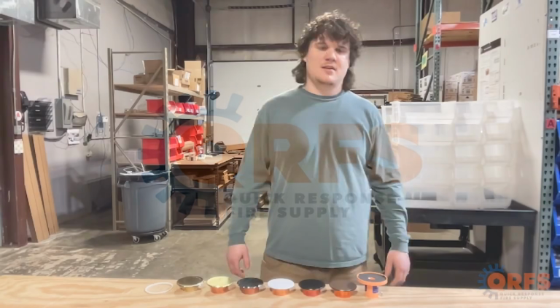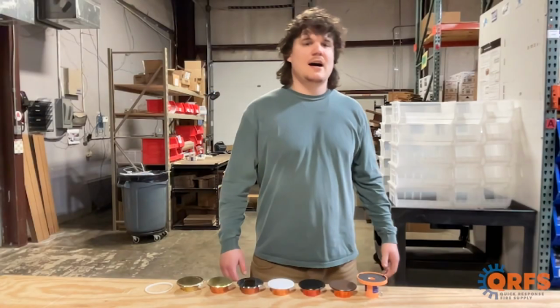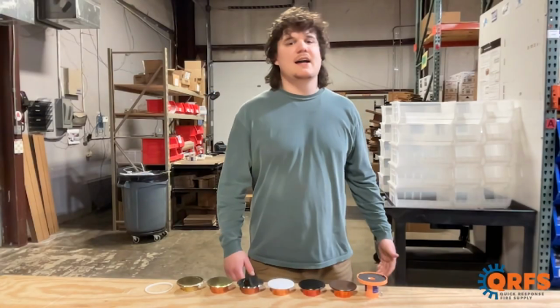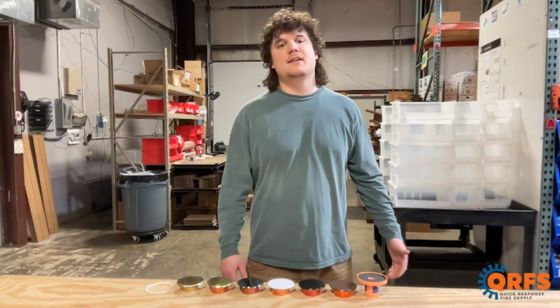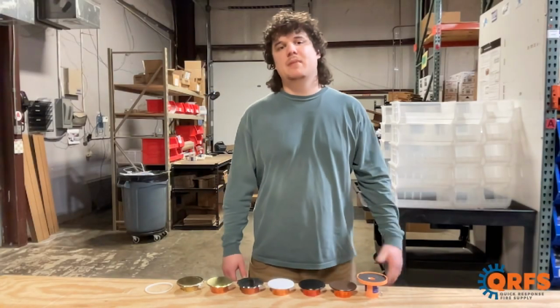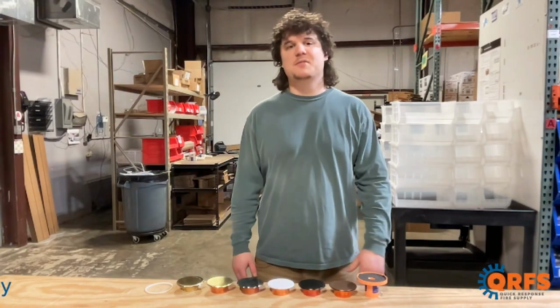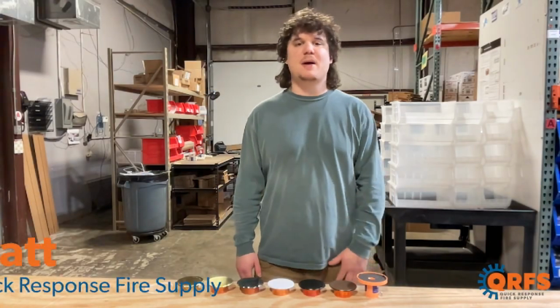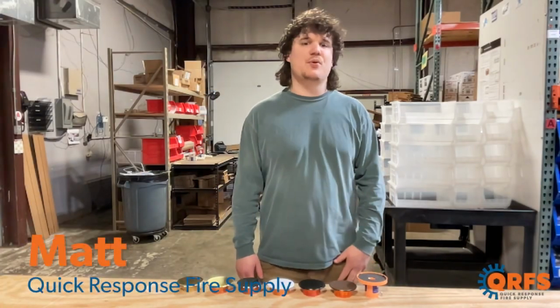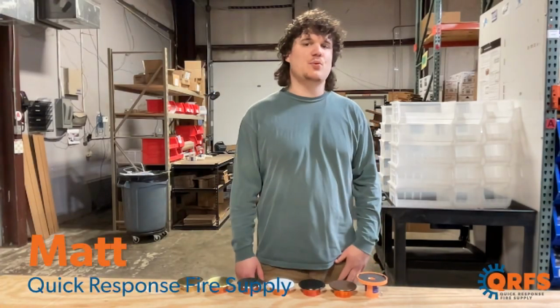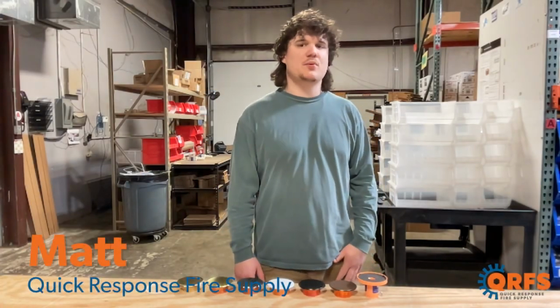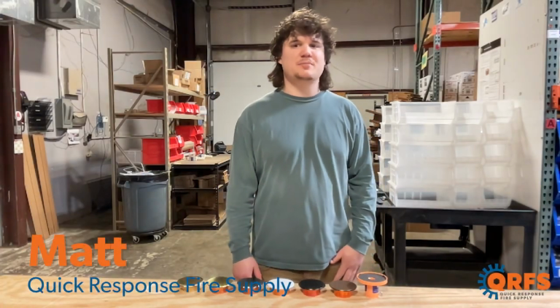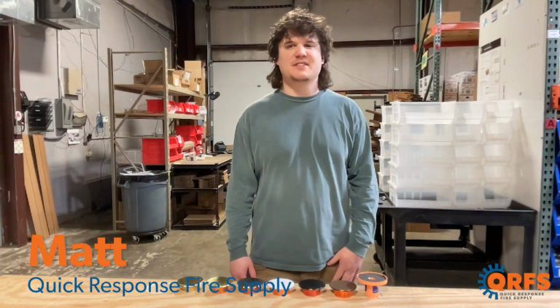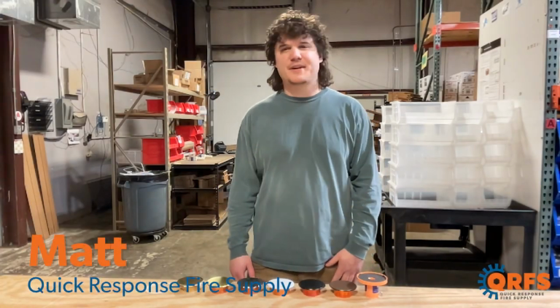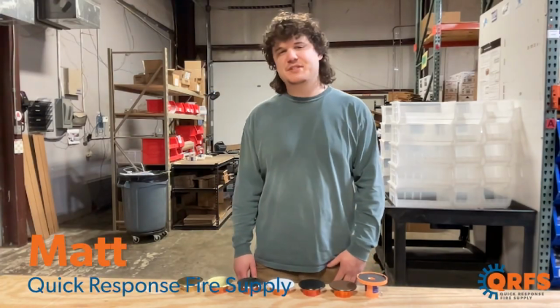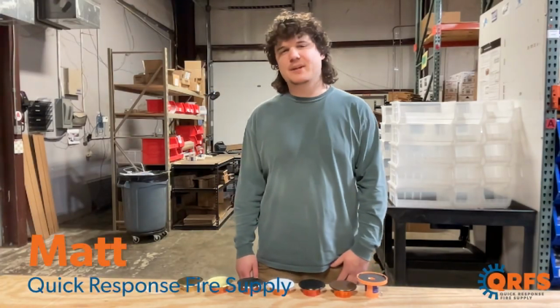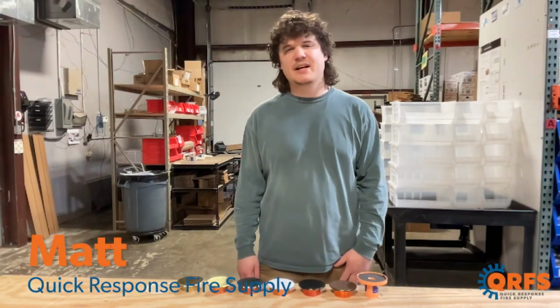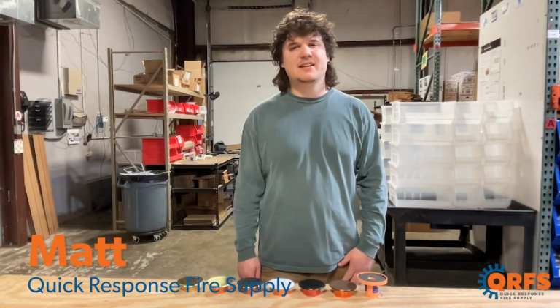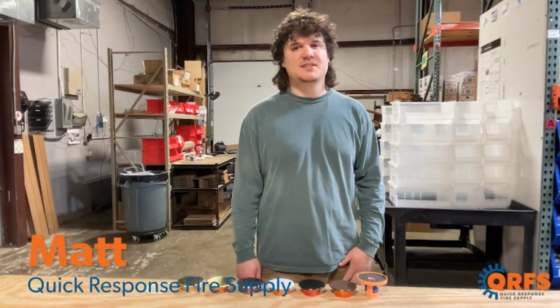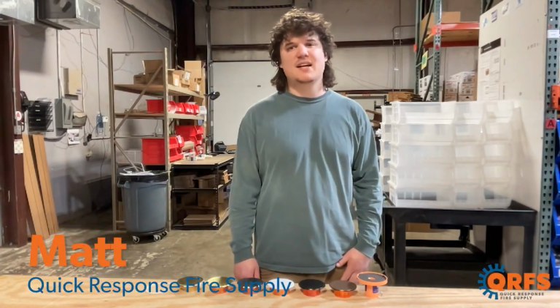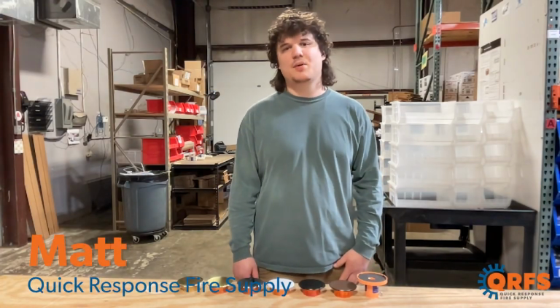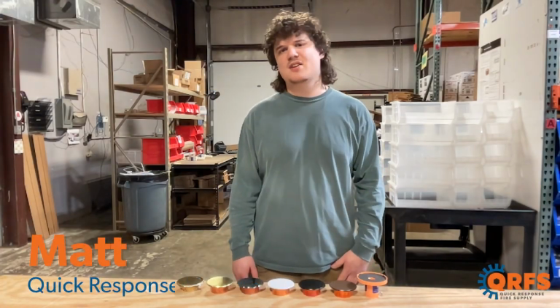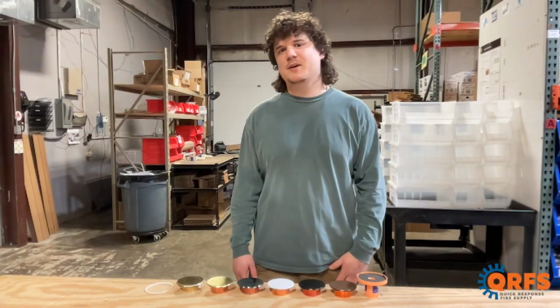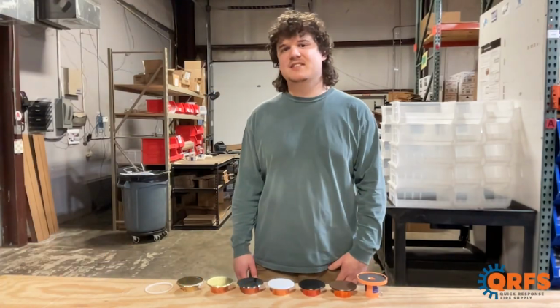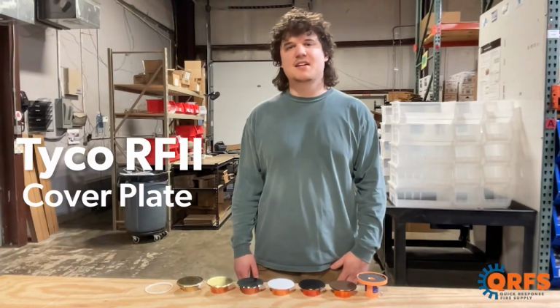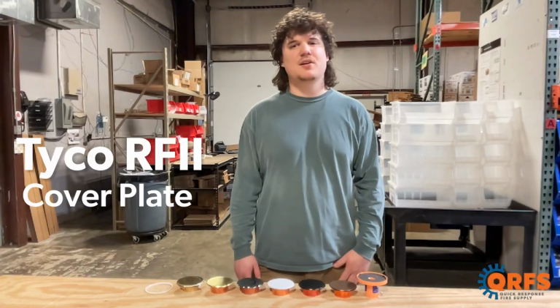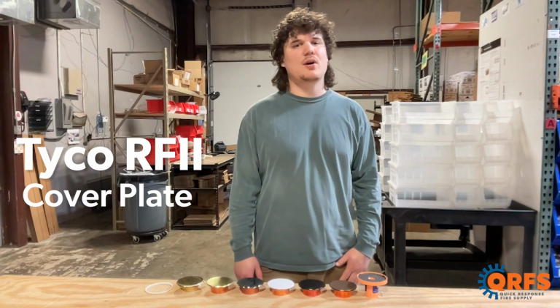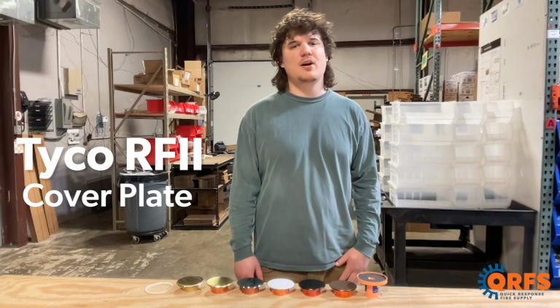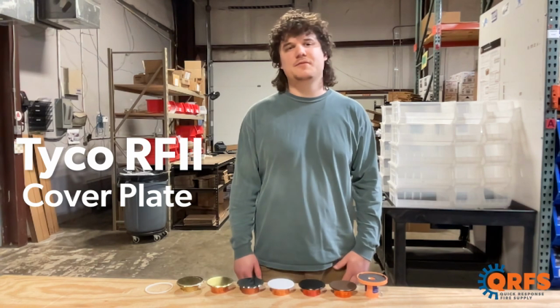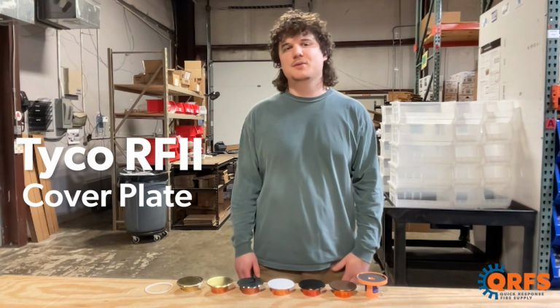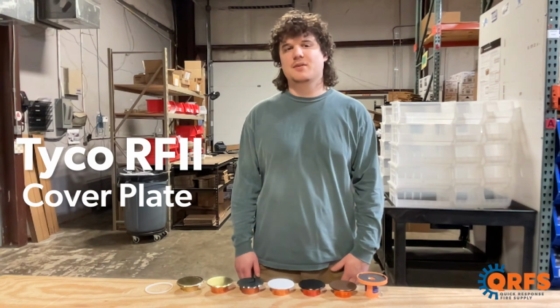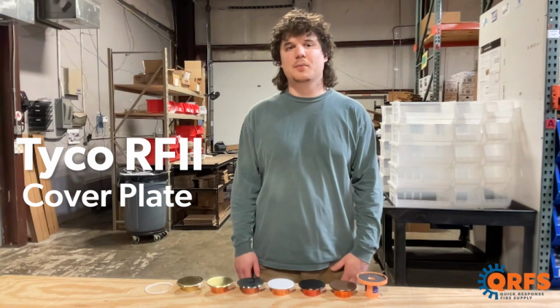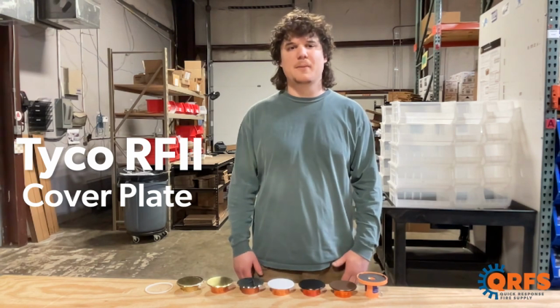Hi, my name is Matt with Quick Response Fire Supply. Today I want to talk about the Tyco RF2 cover plate.